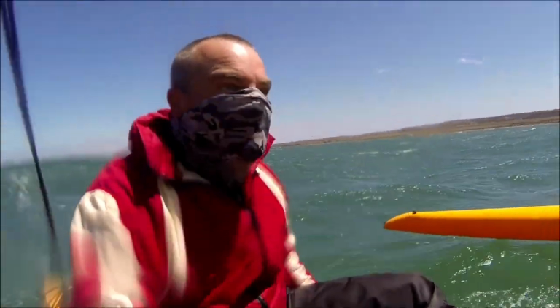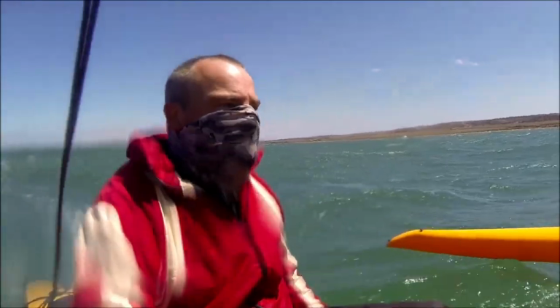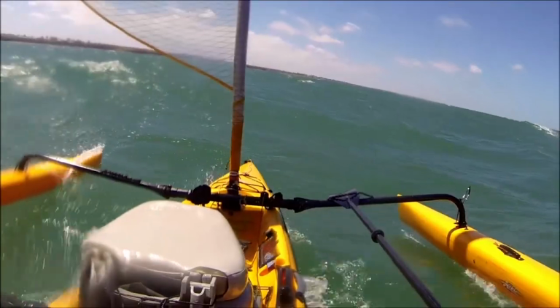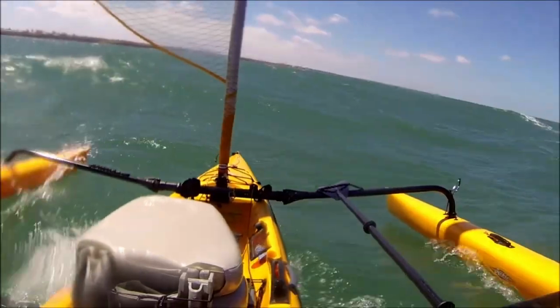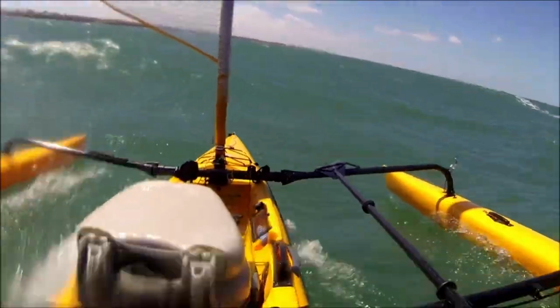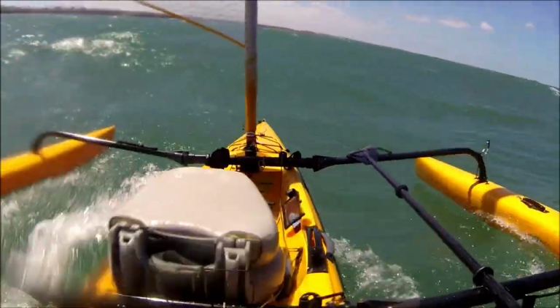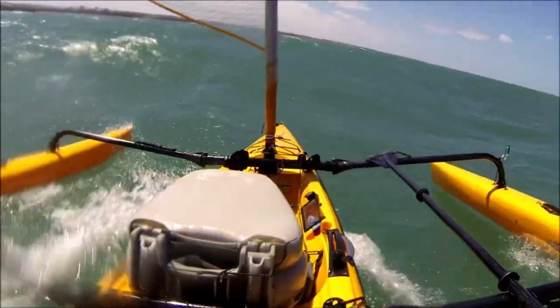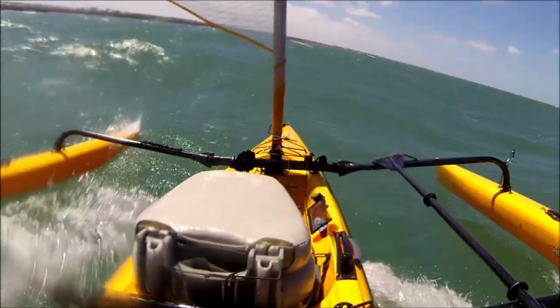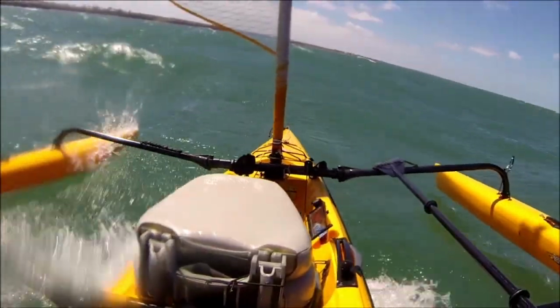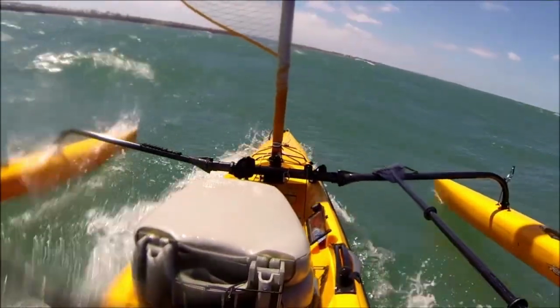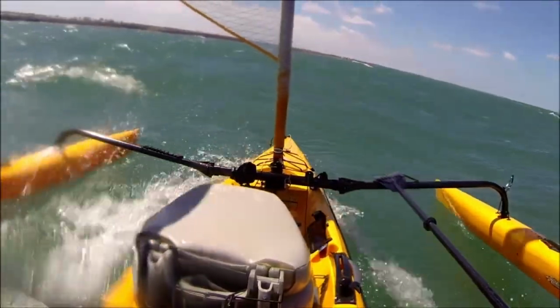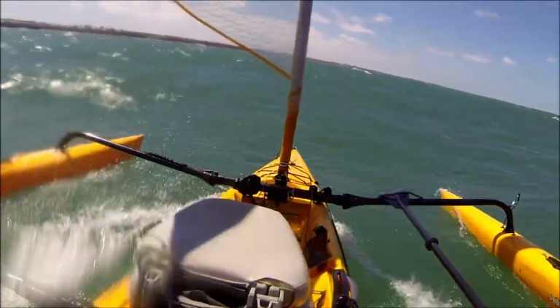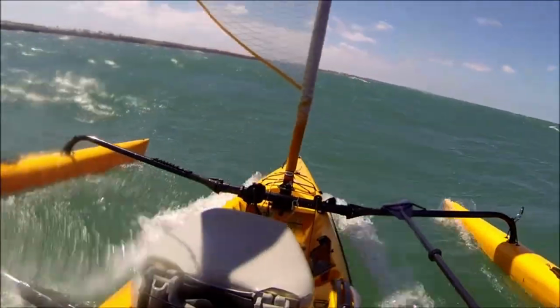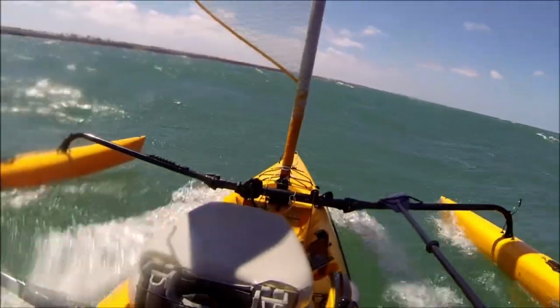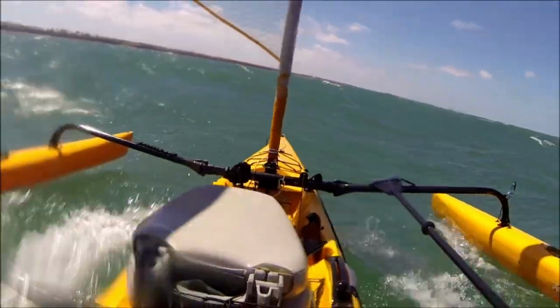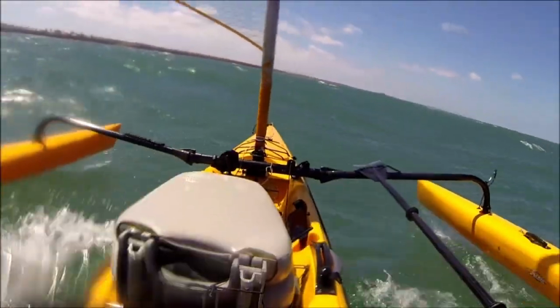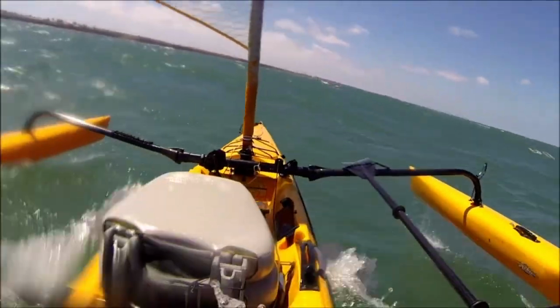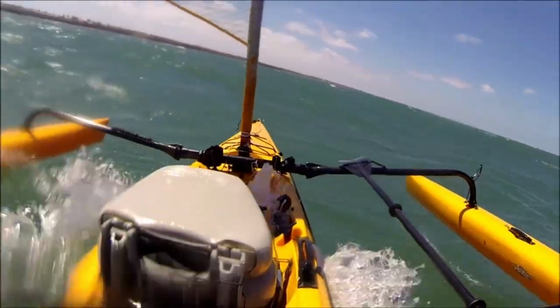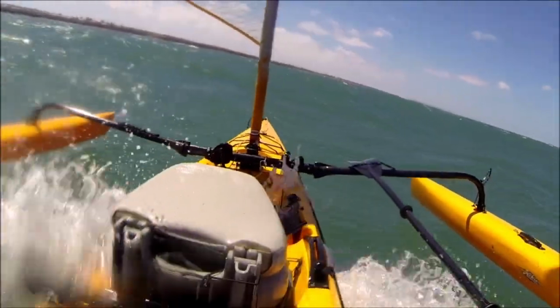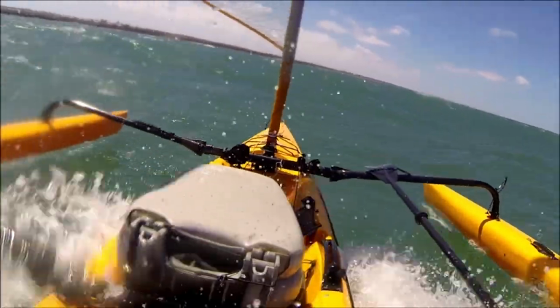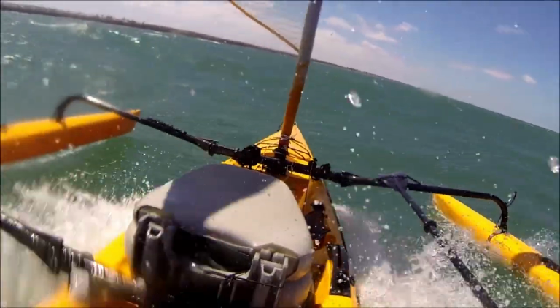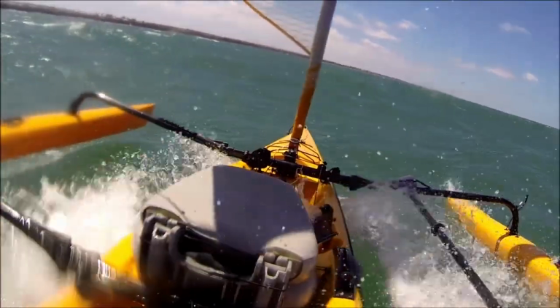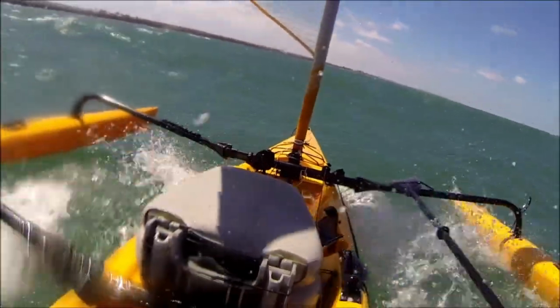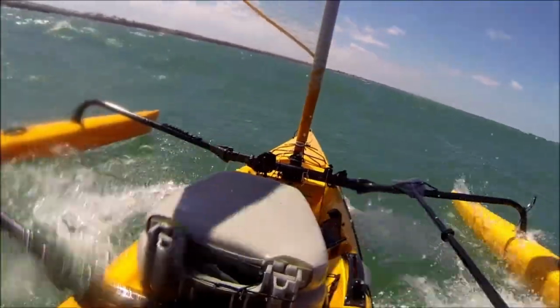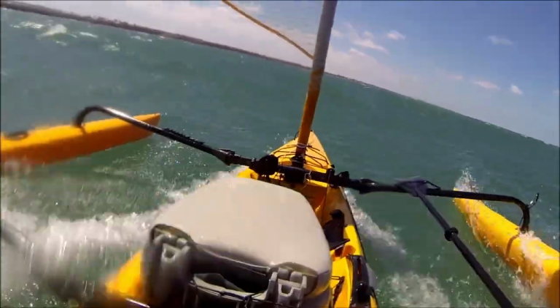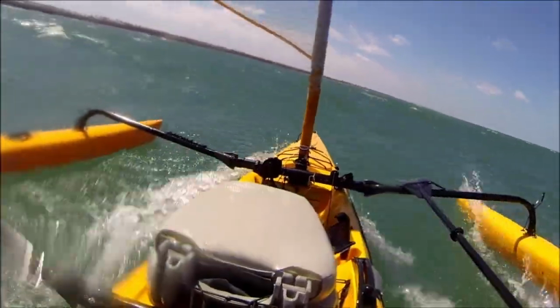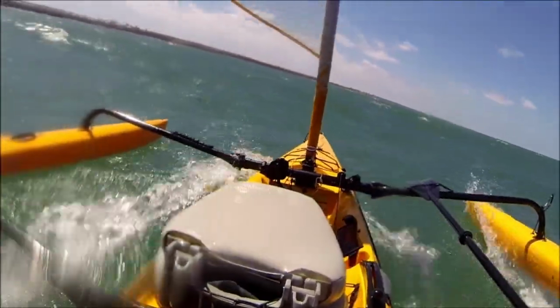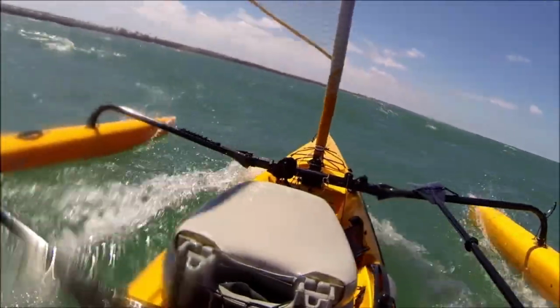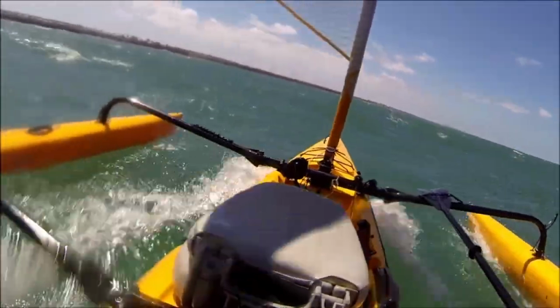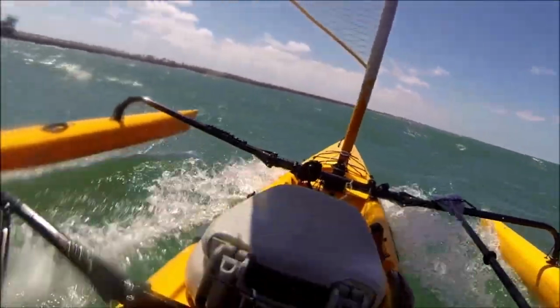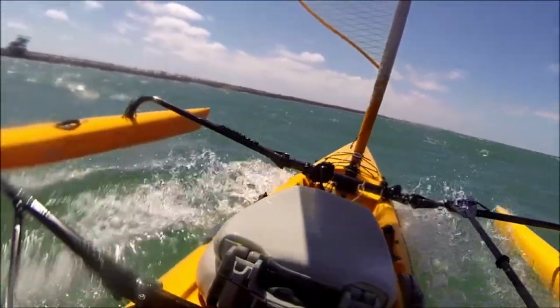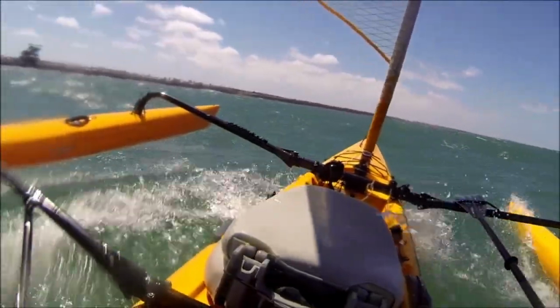God, these boats are fun. They're primitive, wet and wild — nothing civilized about them.